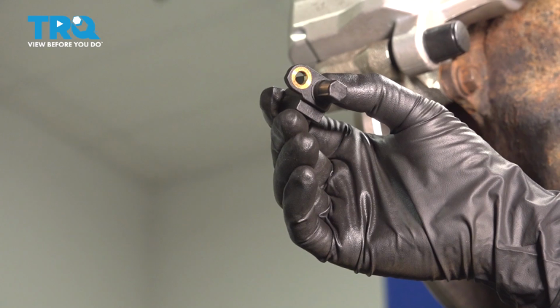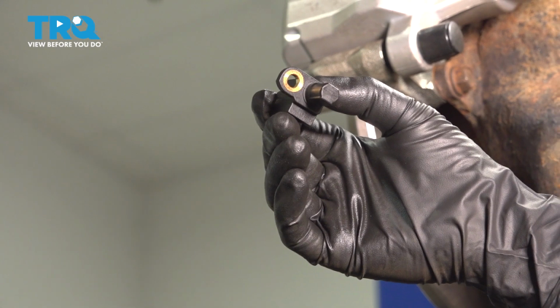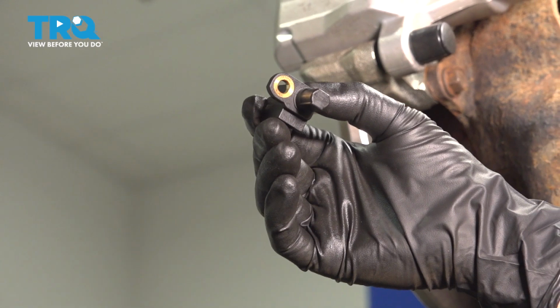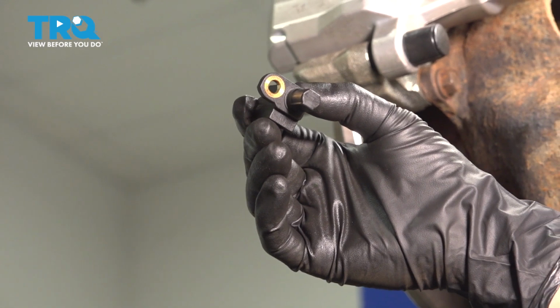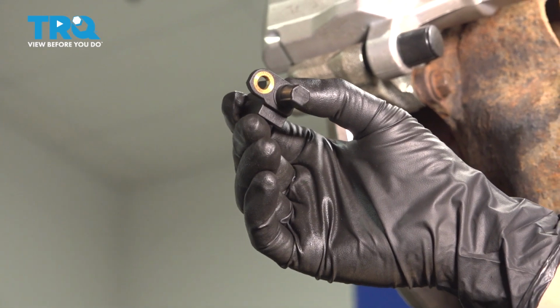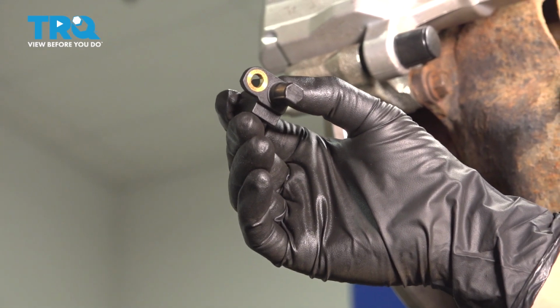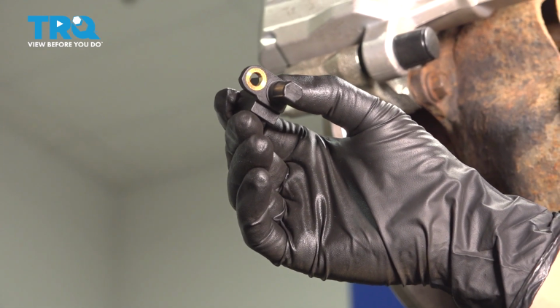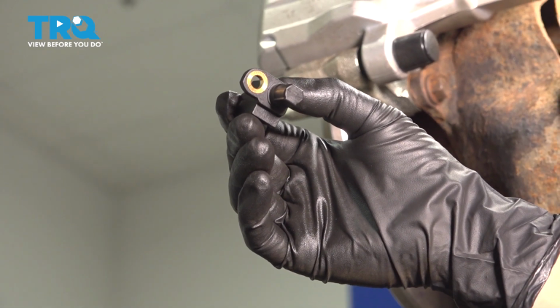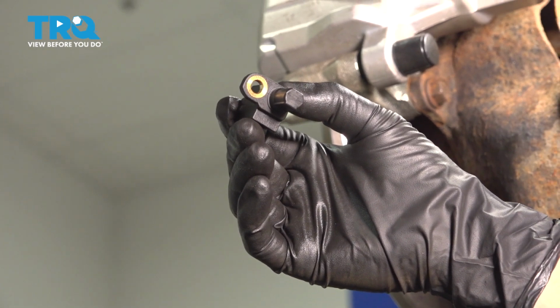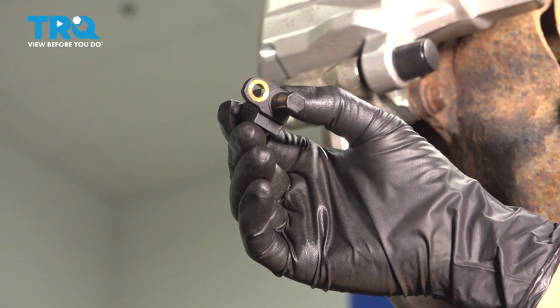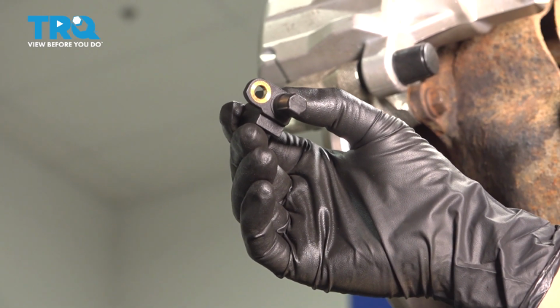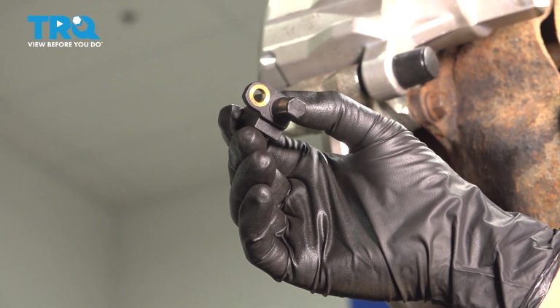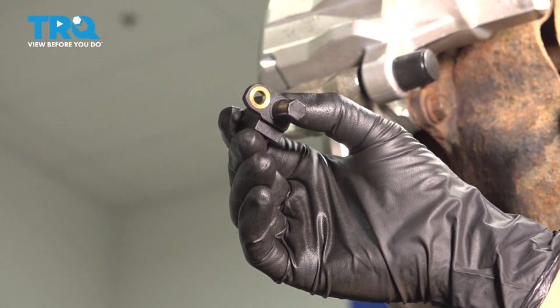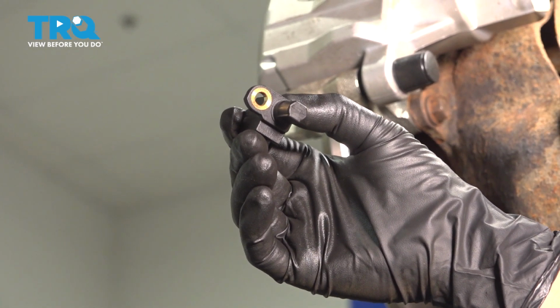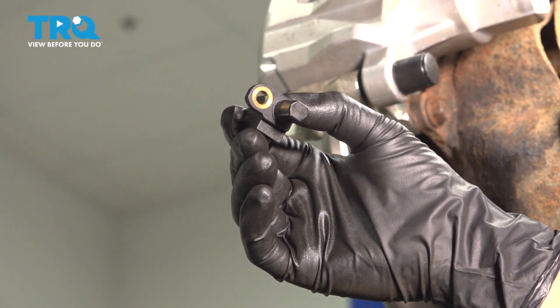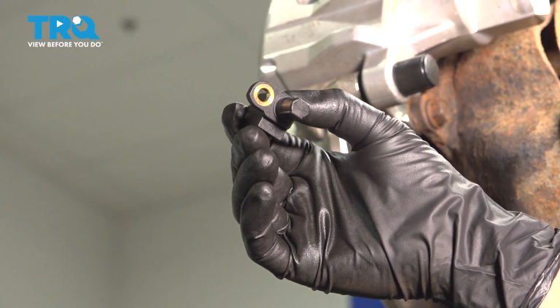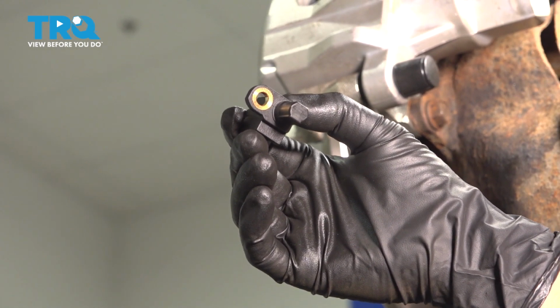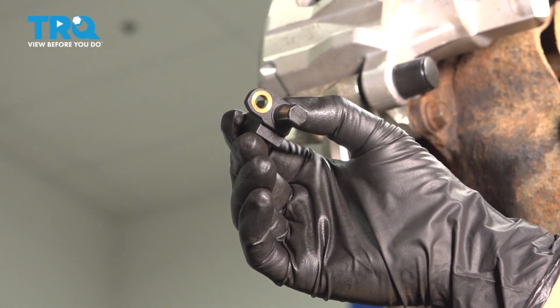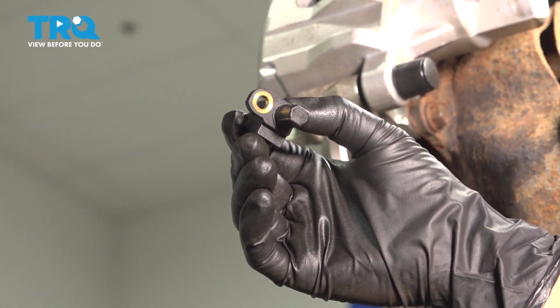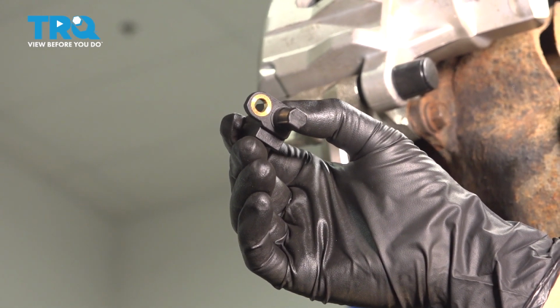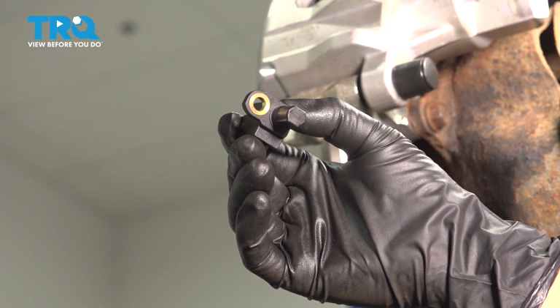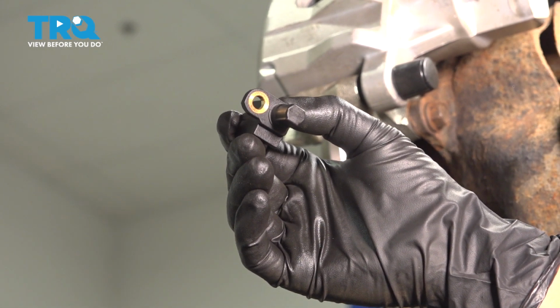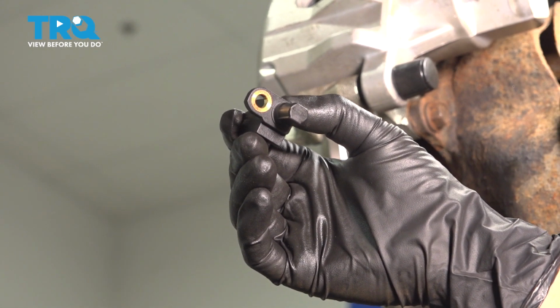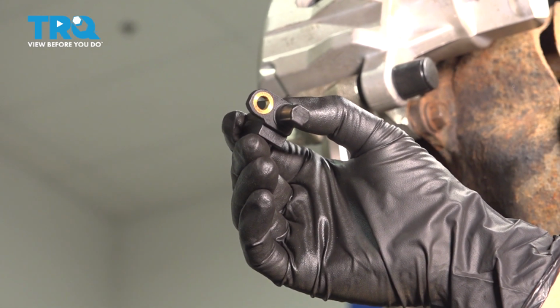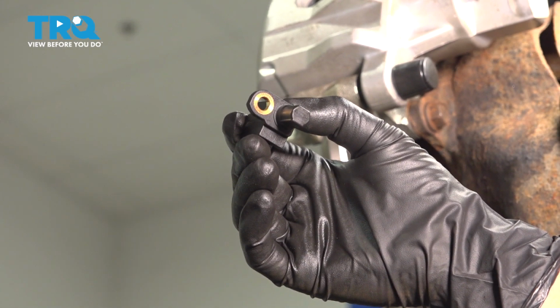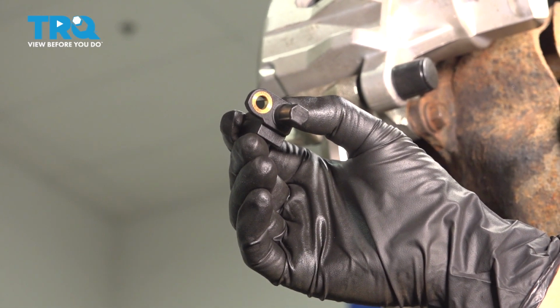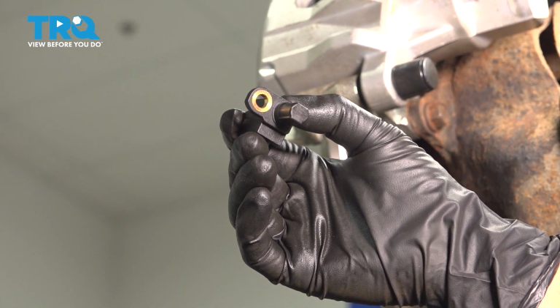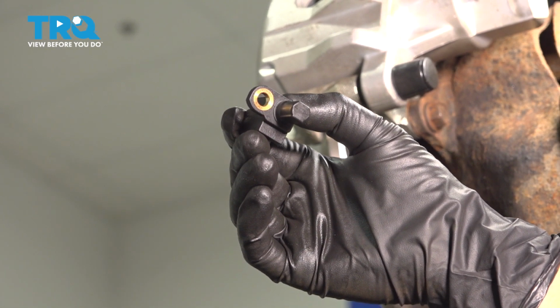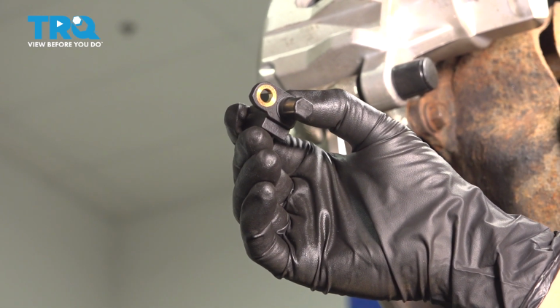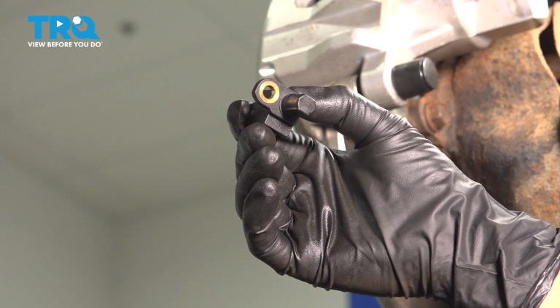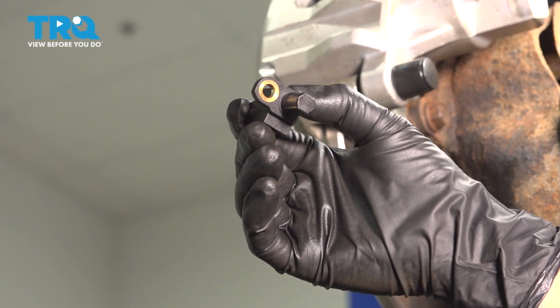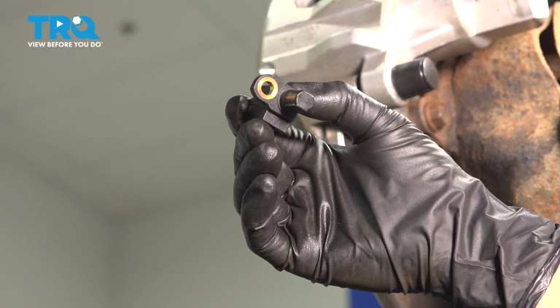In this video, I'm going to show you how to replace your speed sensor on your Mazda 3. It's located behind your wheel in the rear.